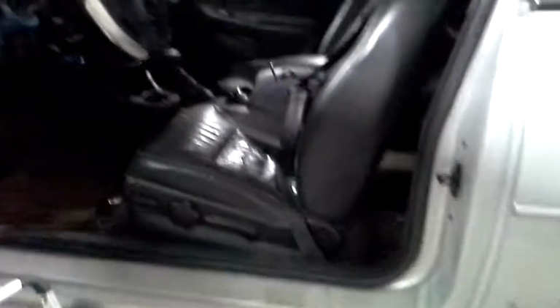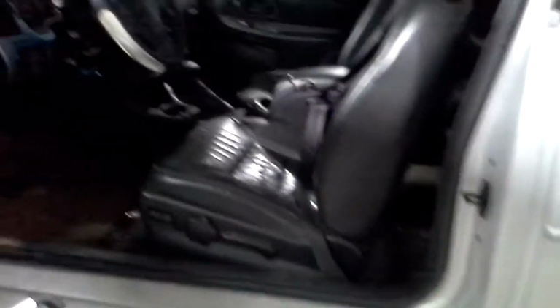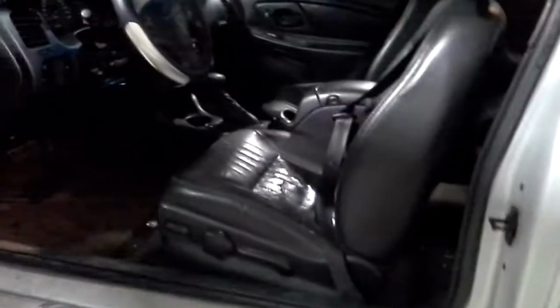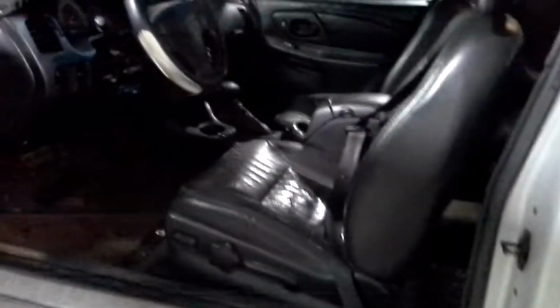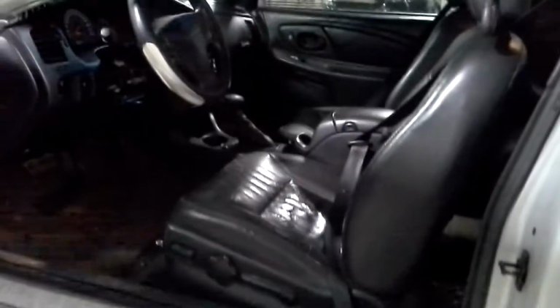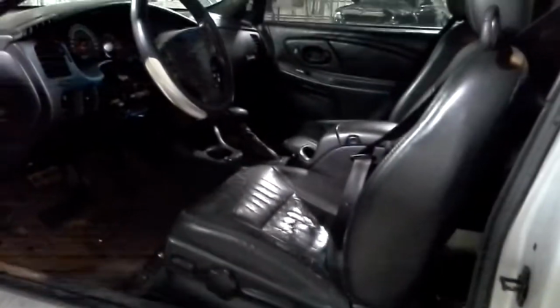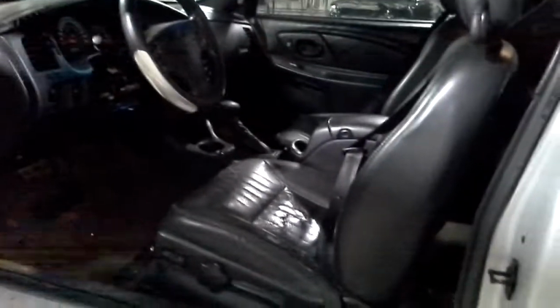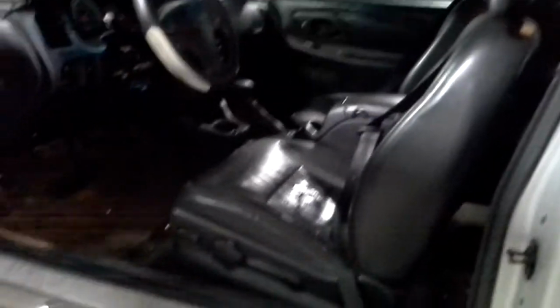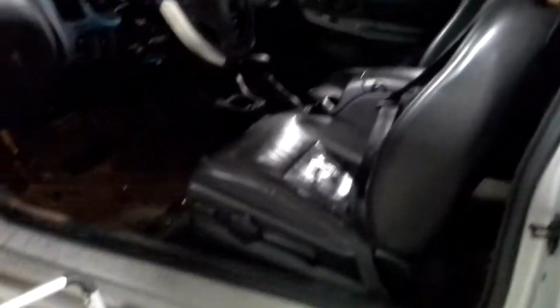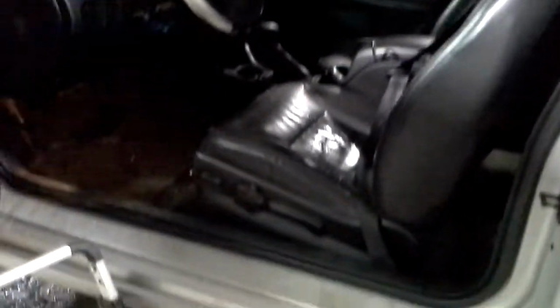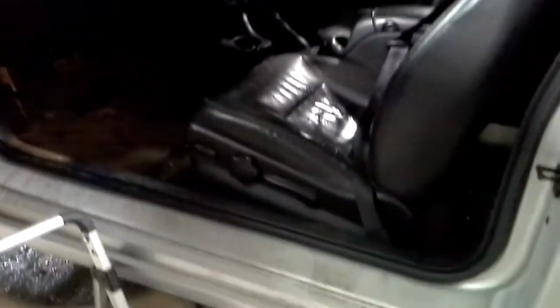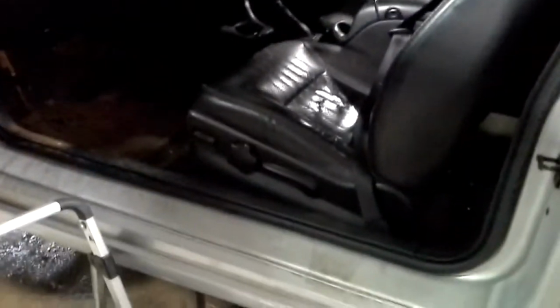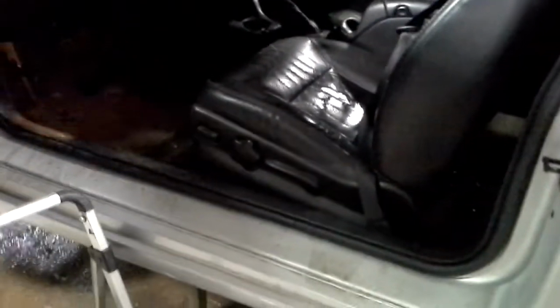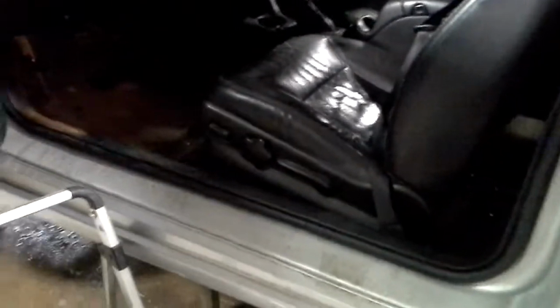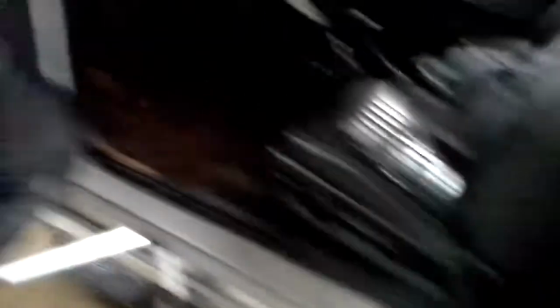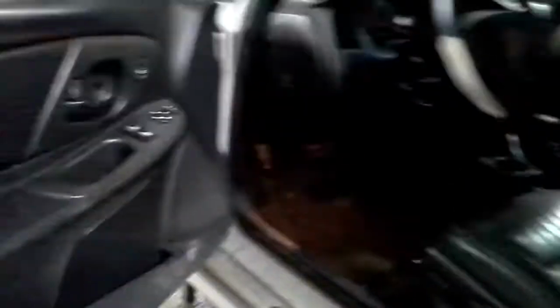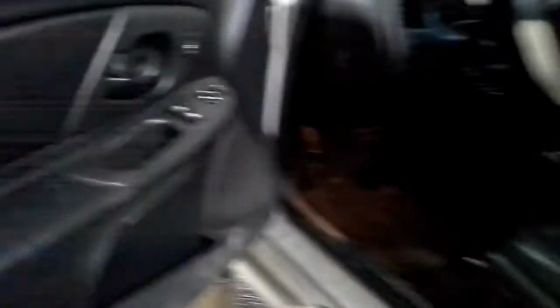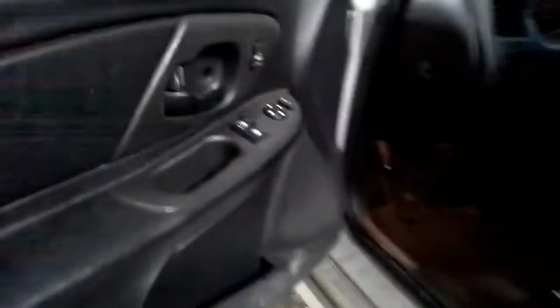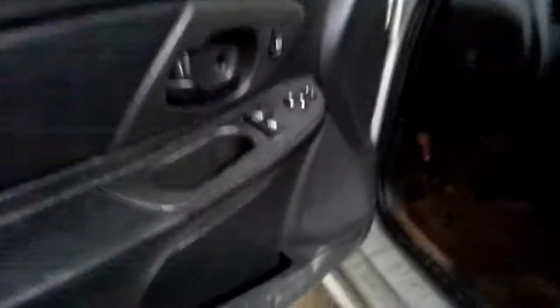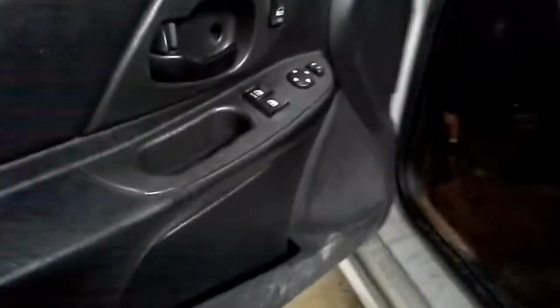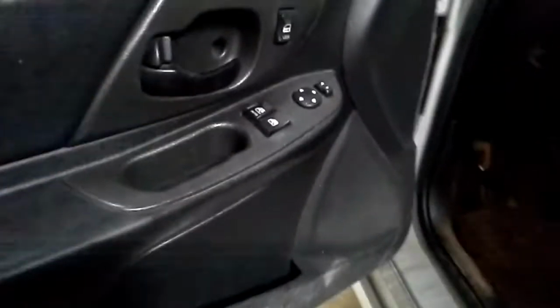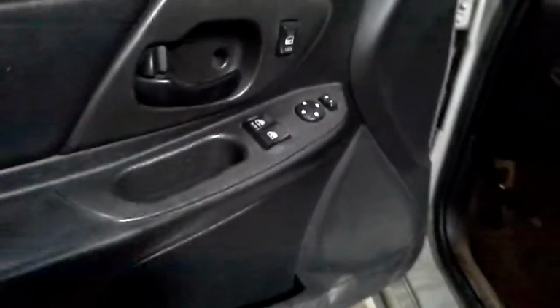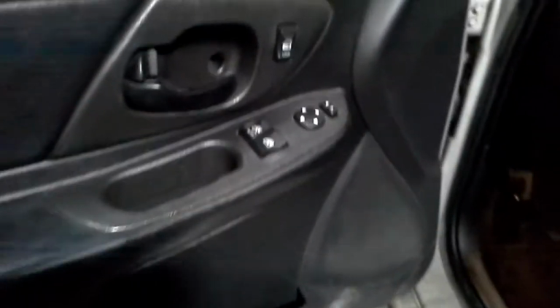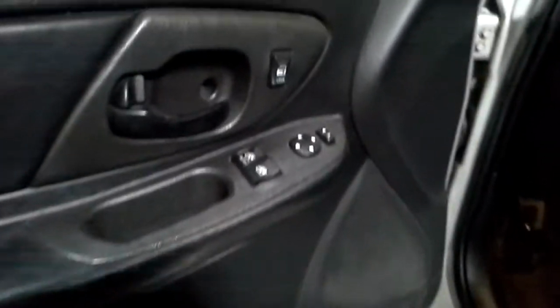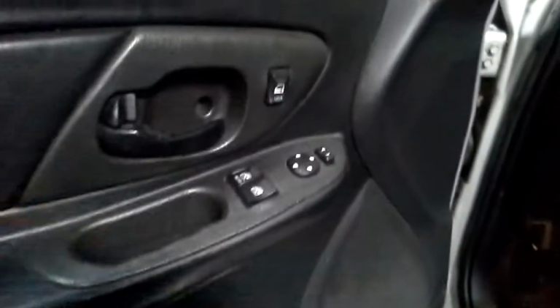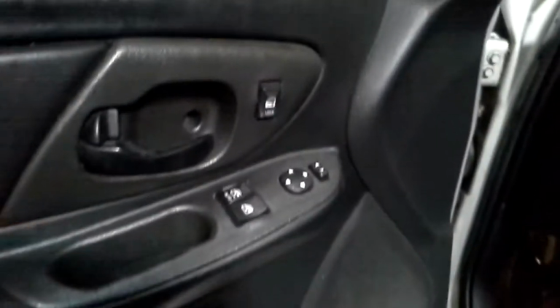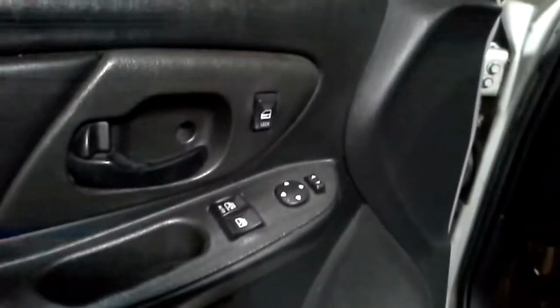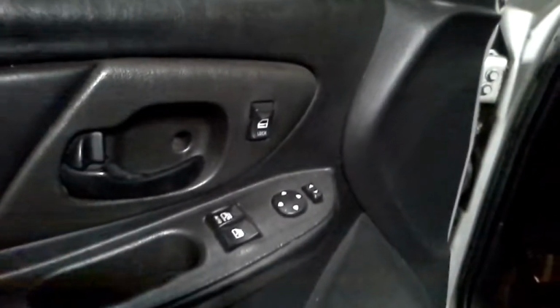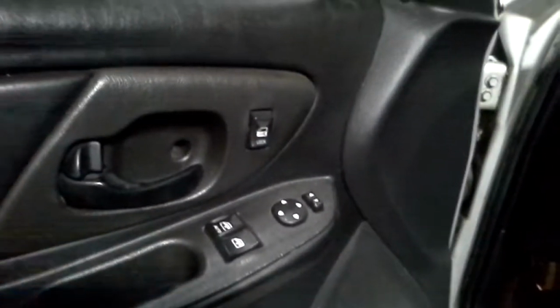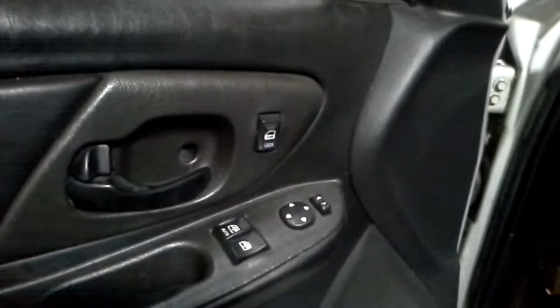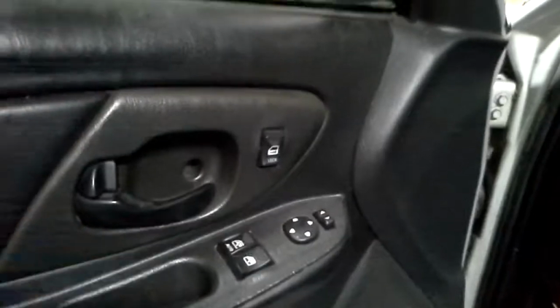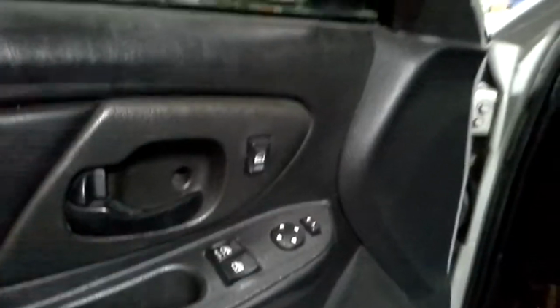Black leather interior, power seats, power windows, power locks, power mirrors.